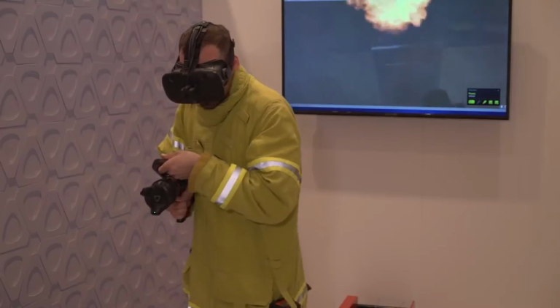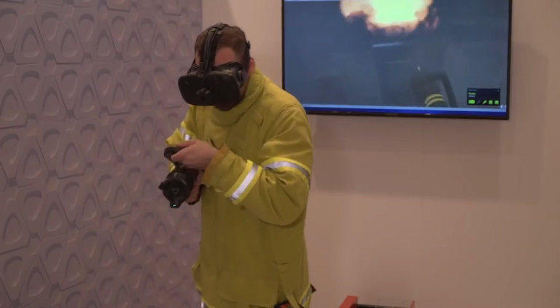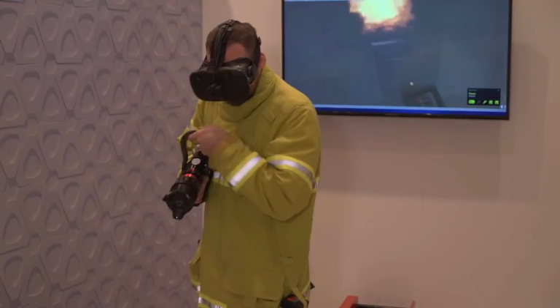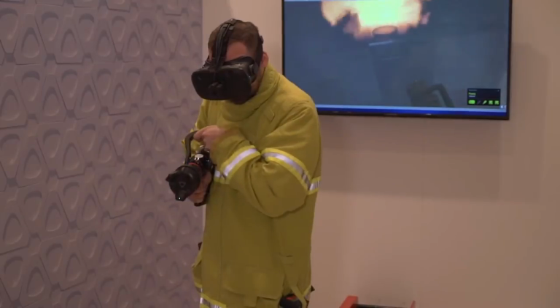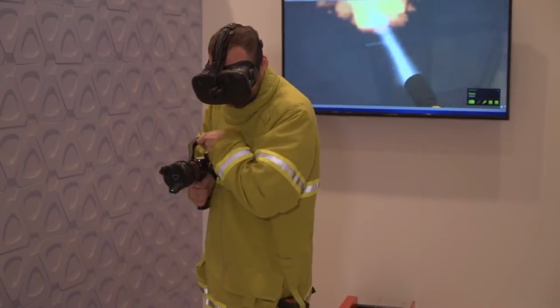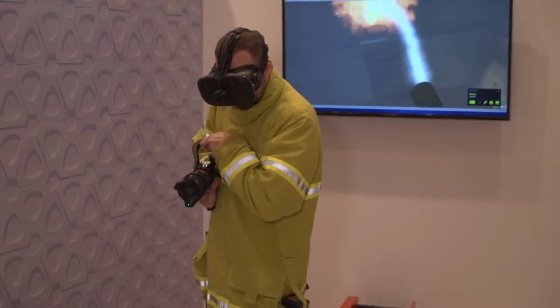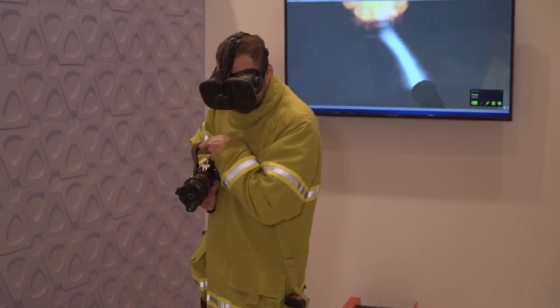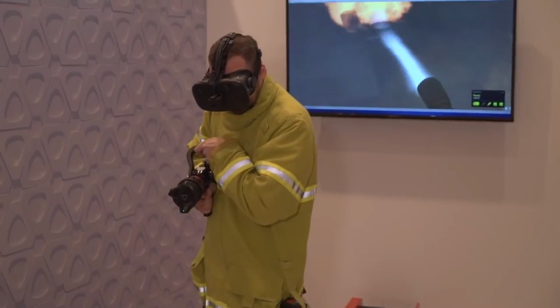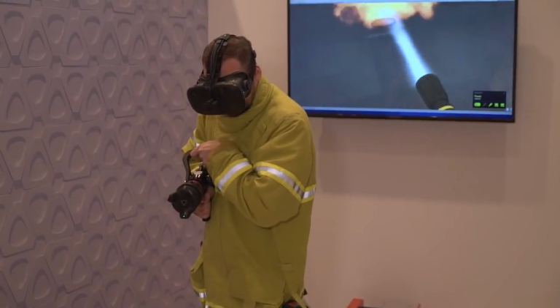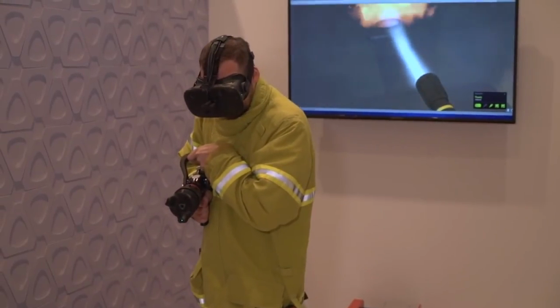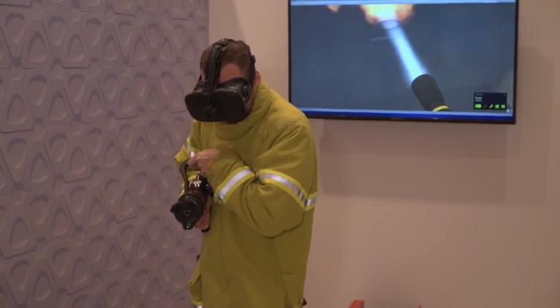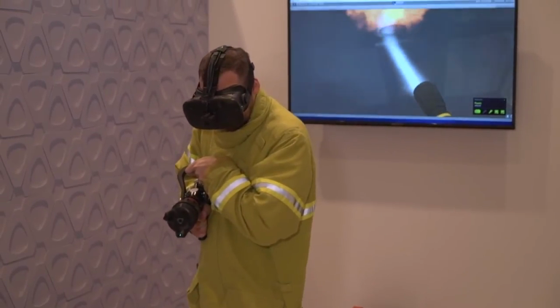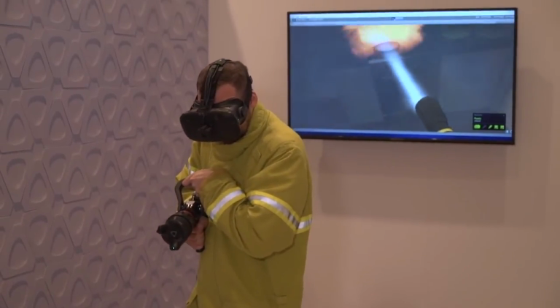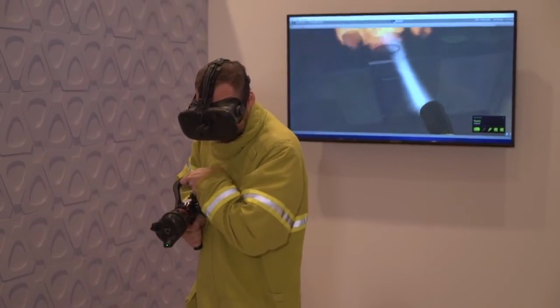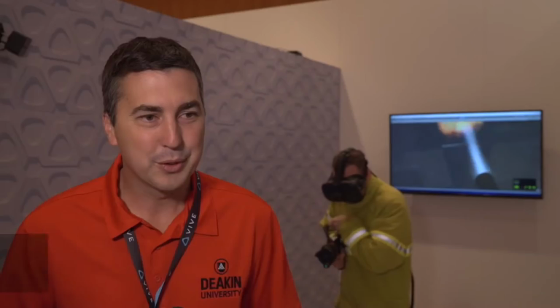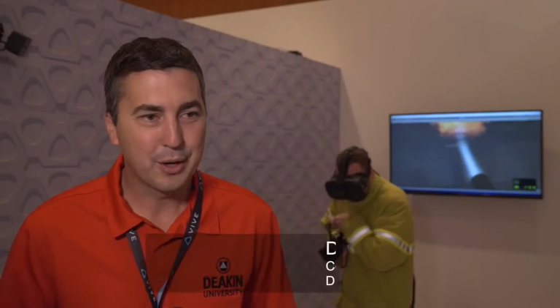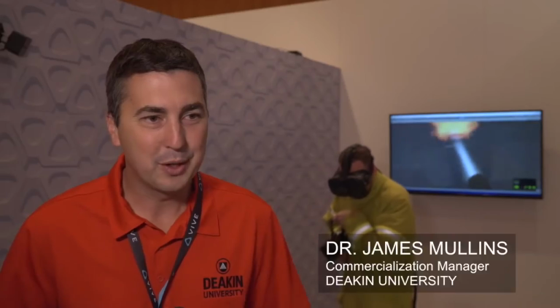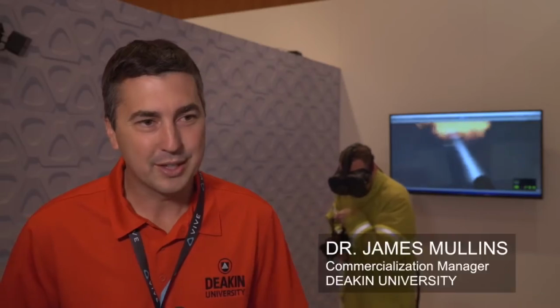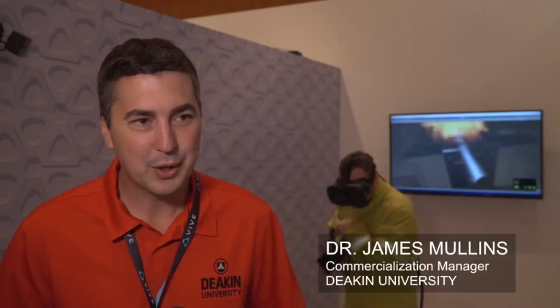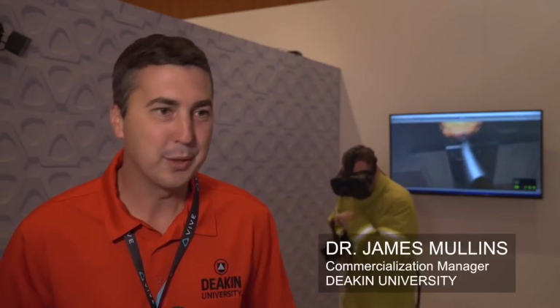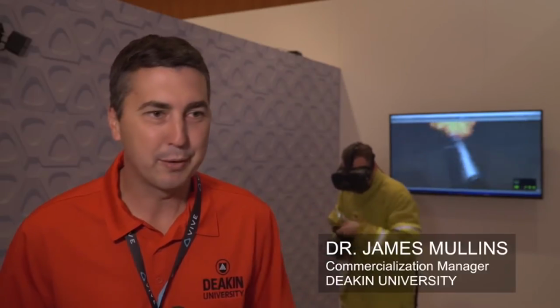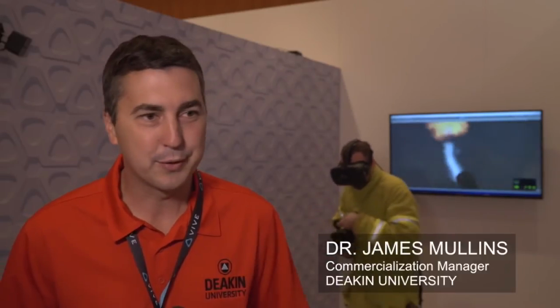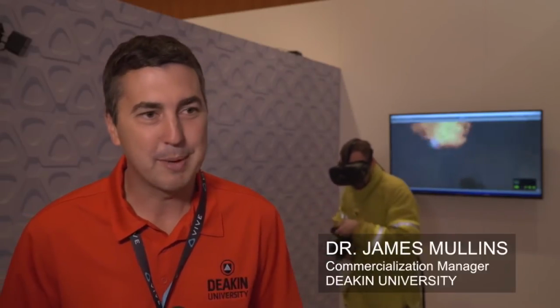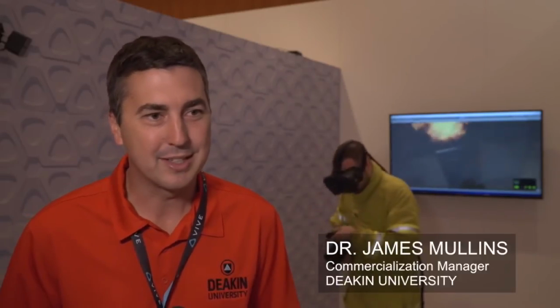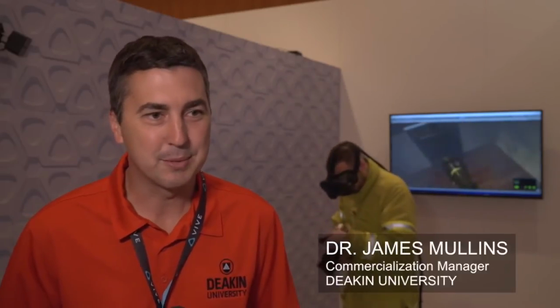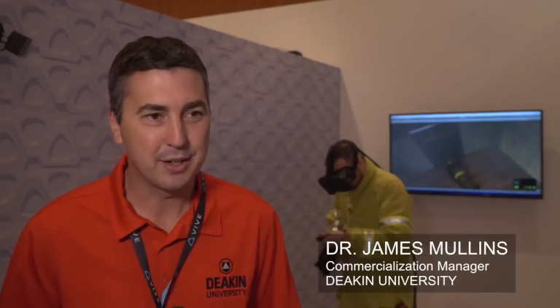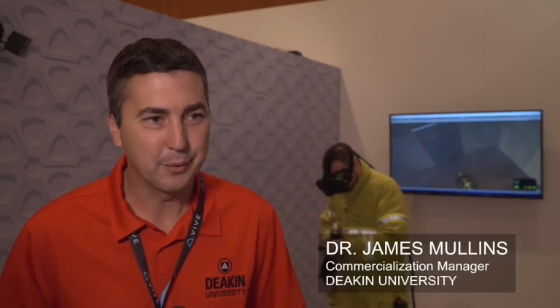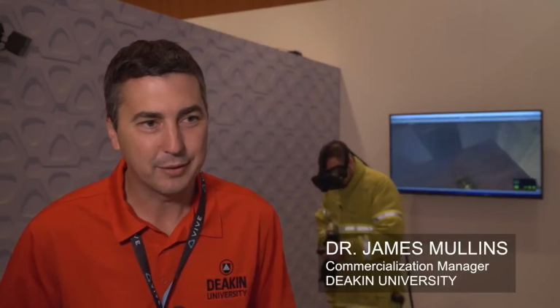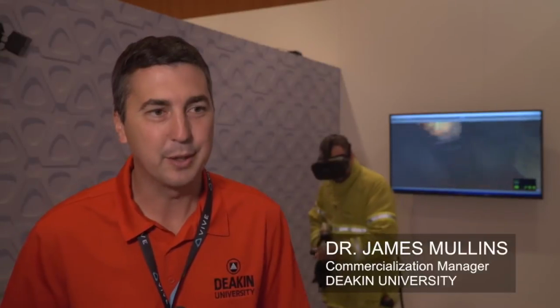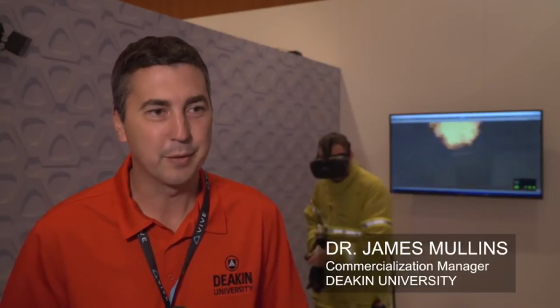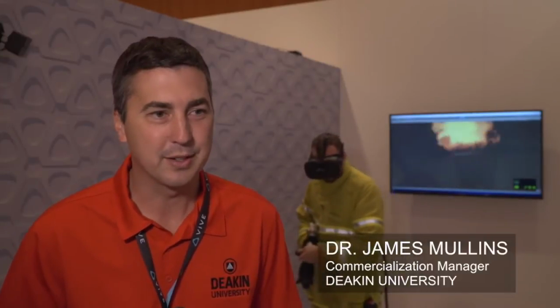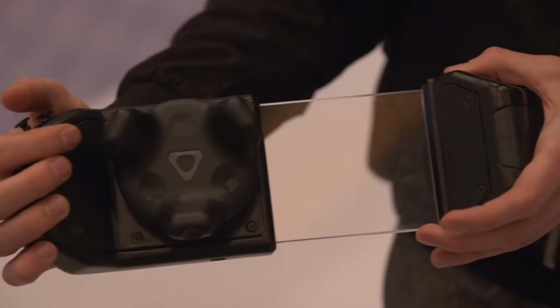We're showing the VIVE Tracker and it enables us to track the fire hose, and we also use it tied into our force feedback system so that you can really feel what it feels like.